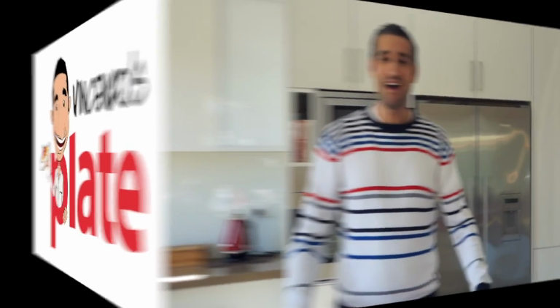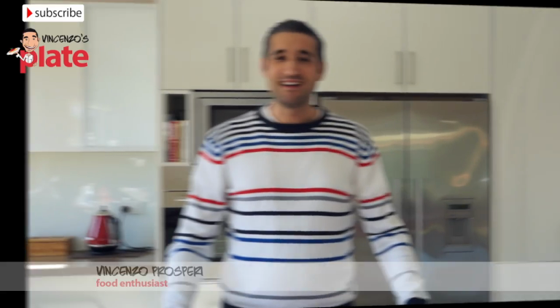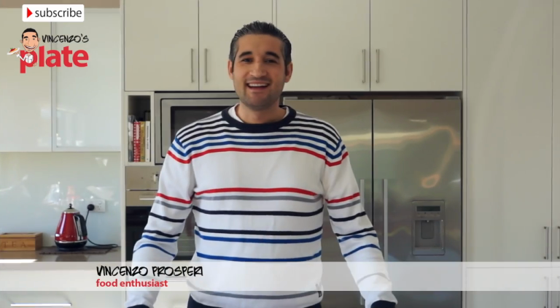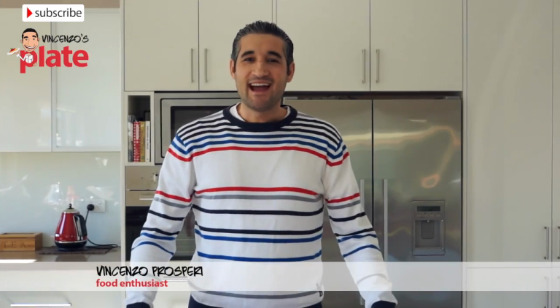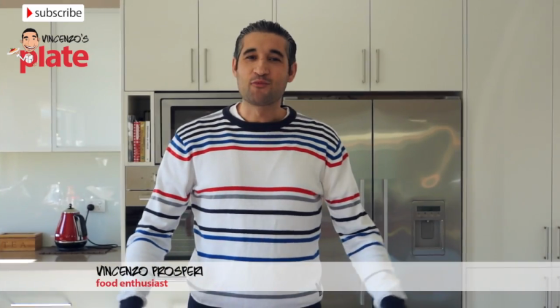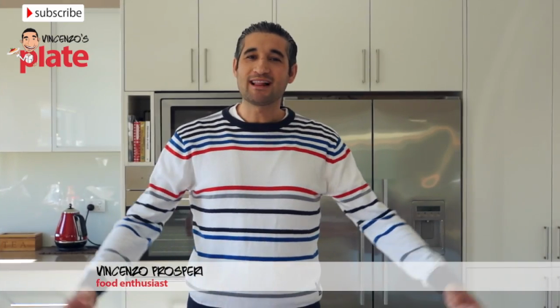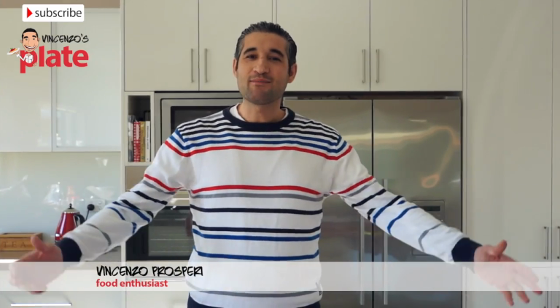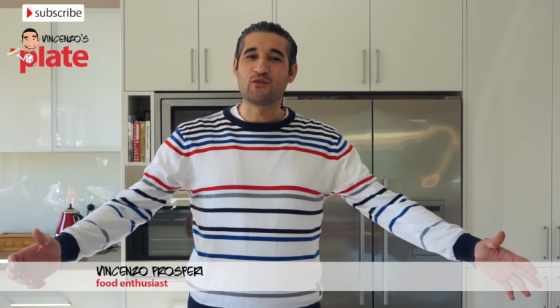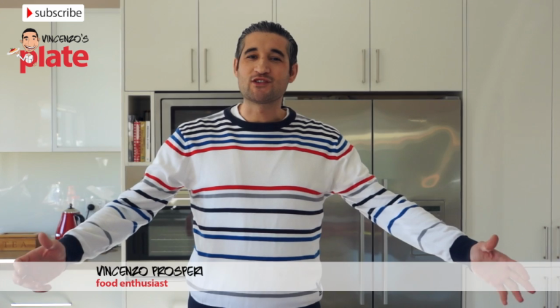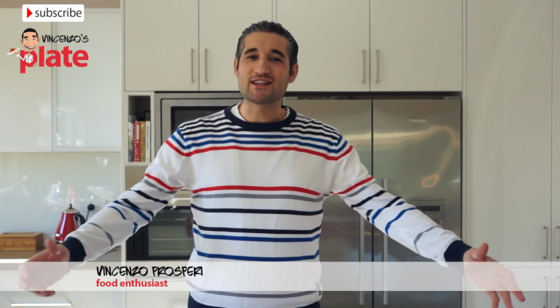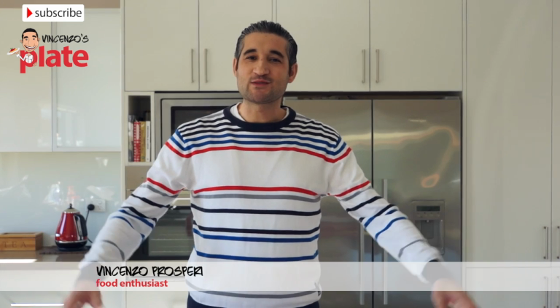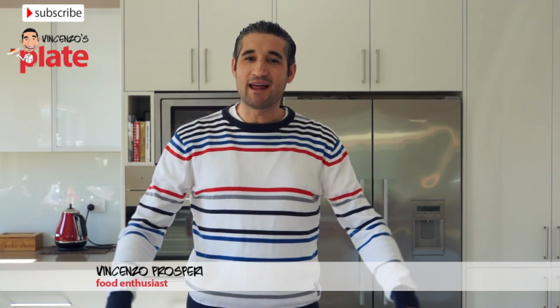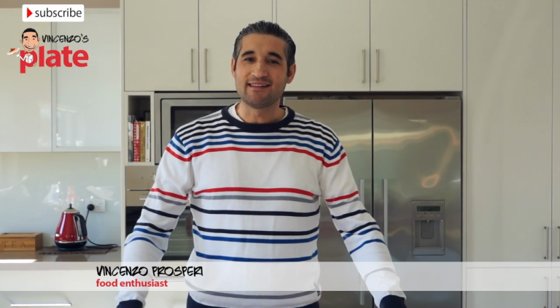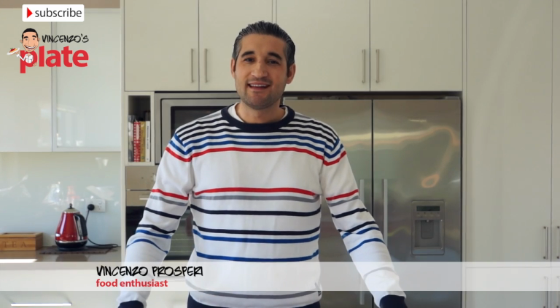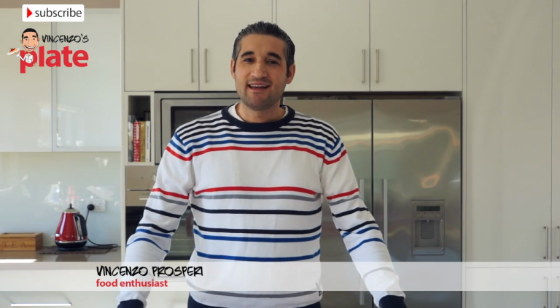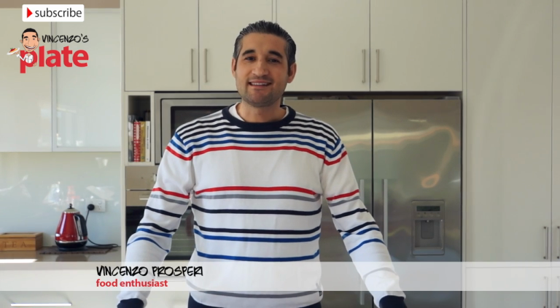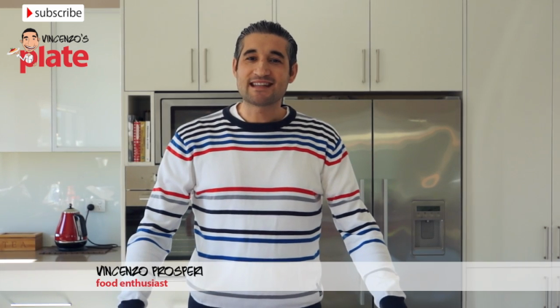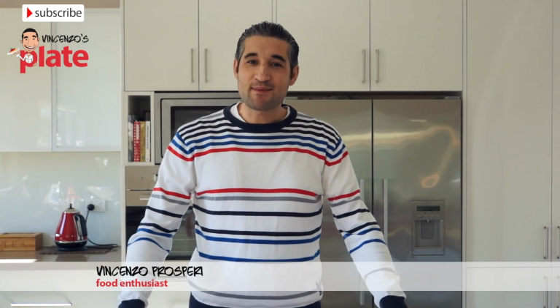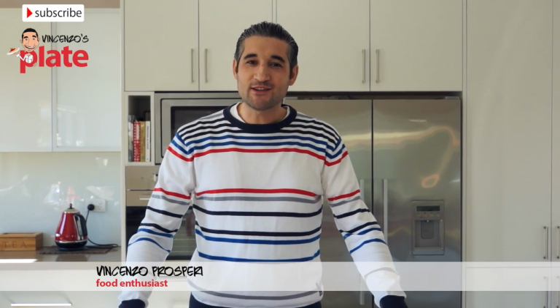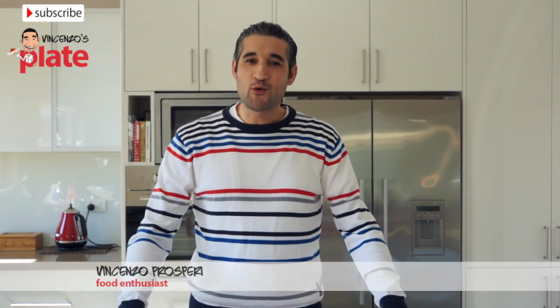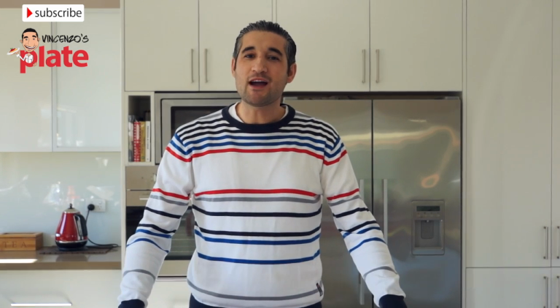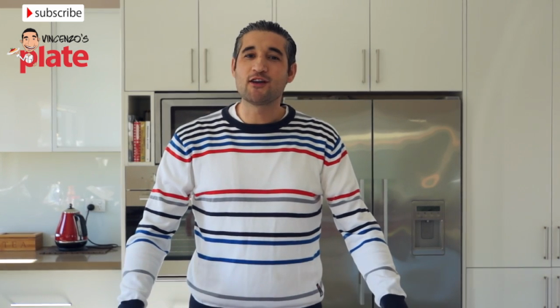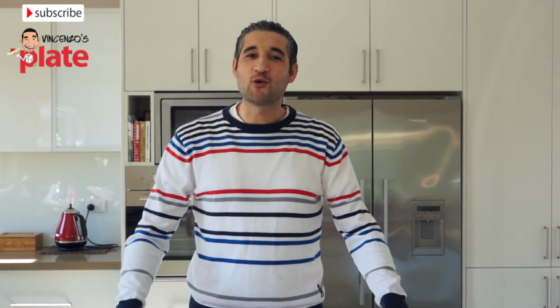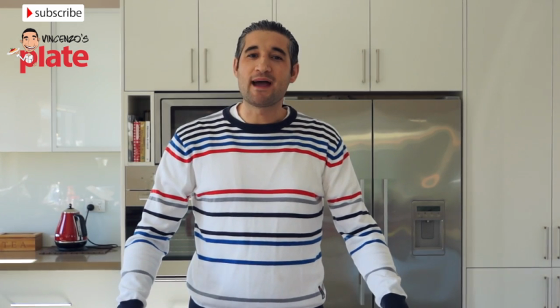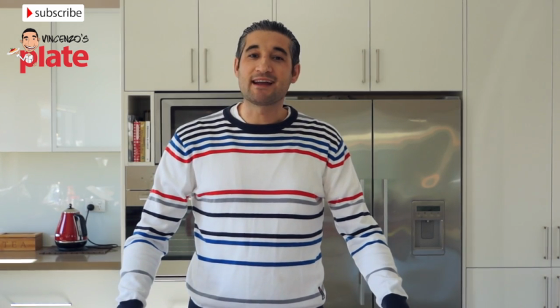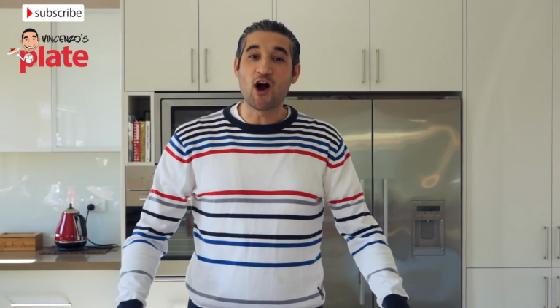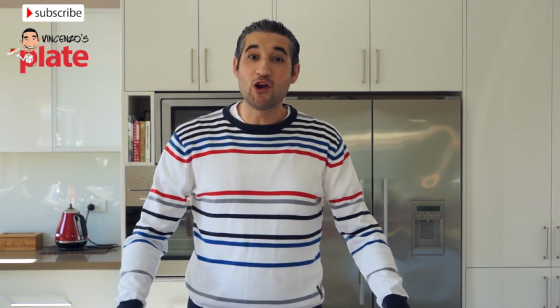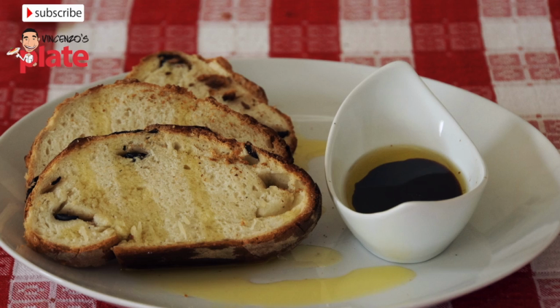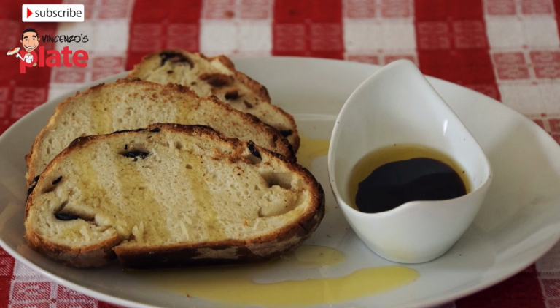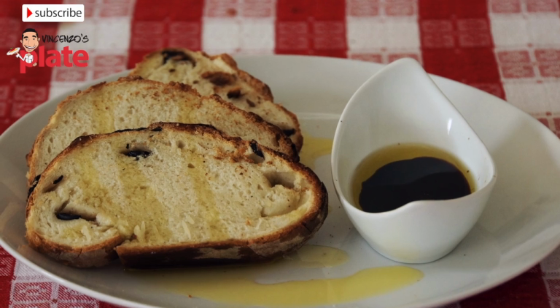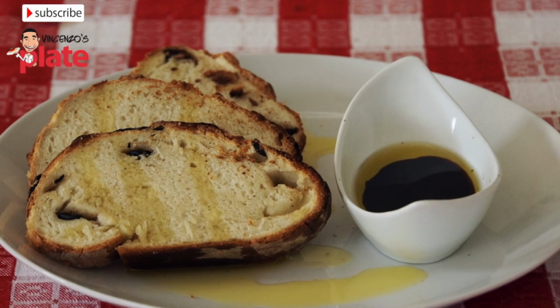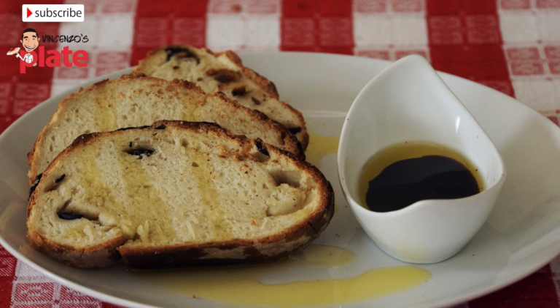Hi and welcome to Vincenzo's Plate. In this episode we are going to make olive bread.